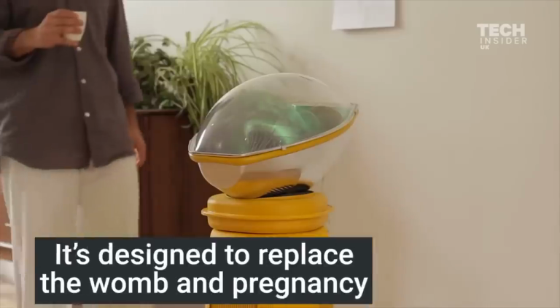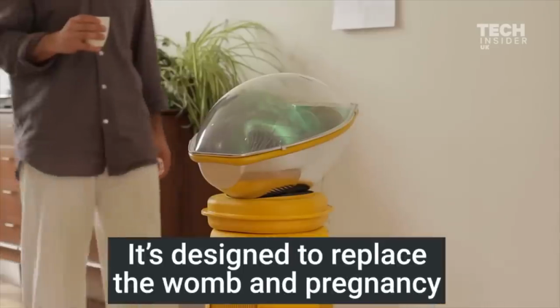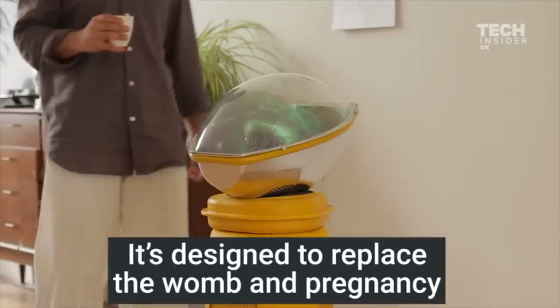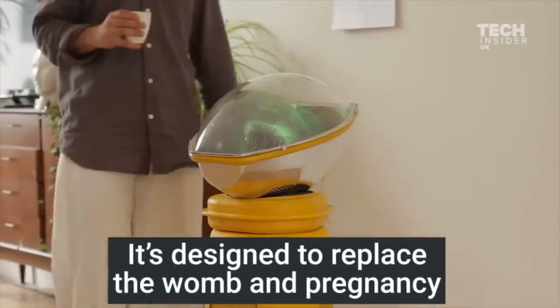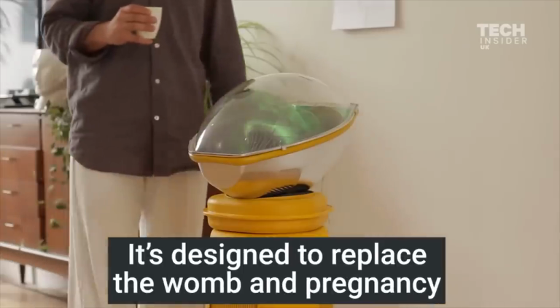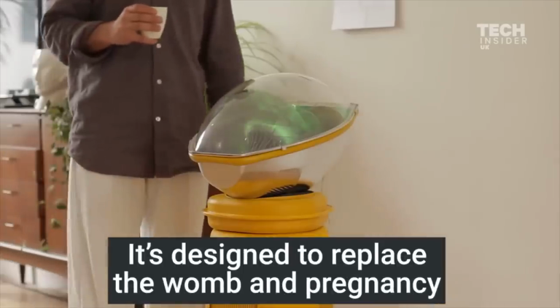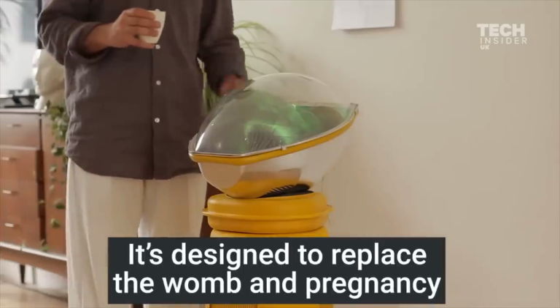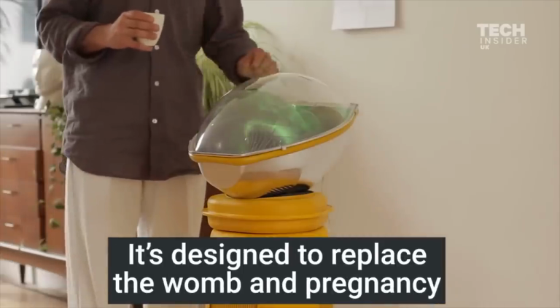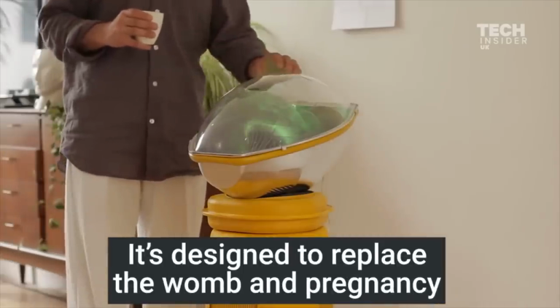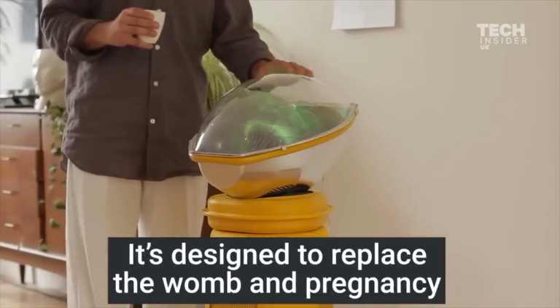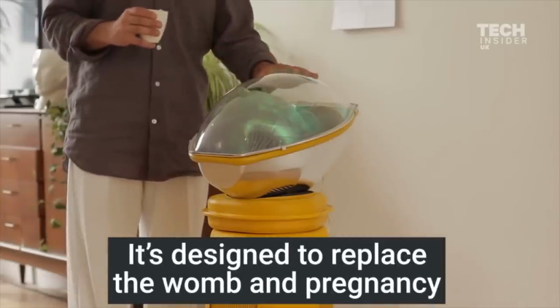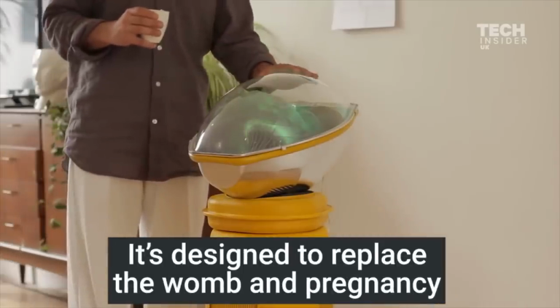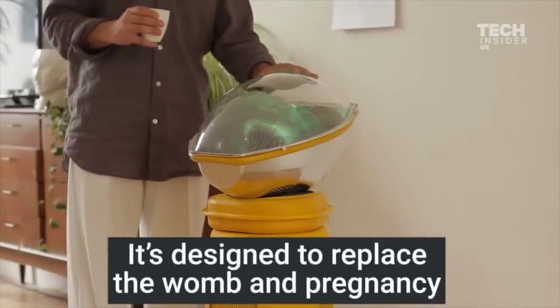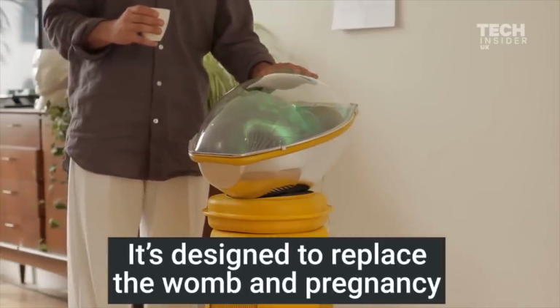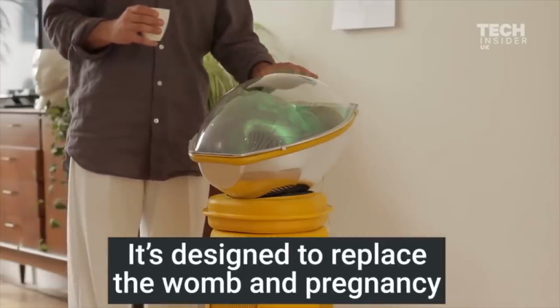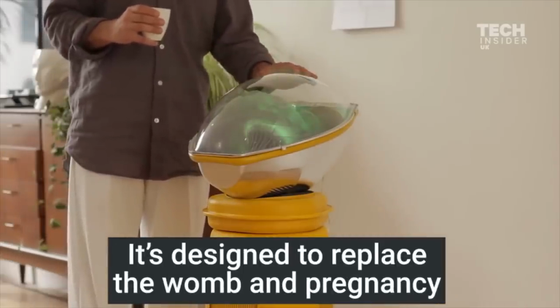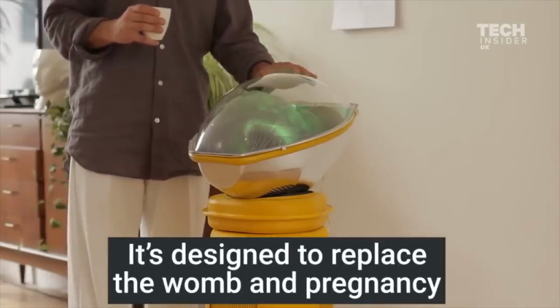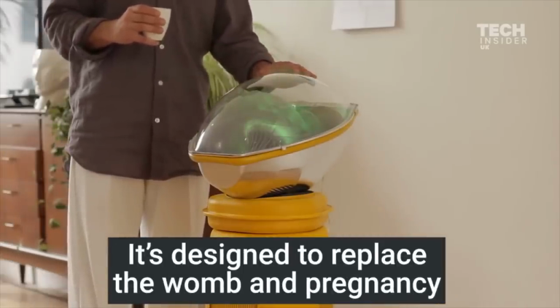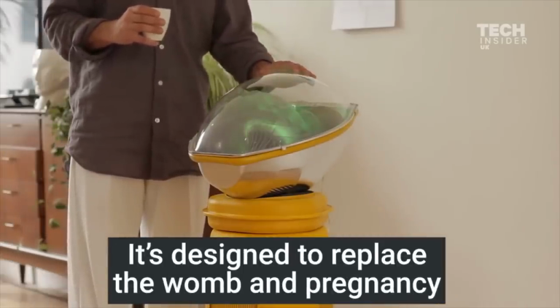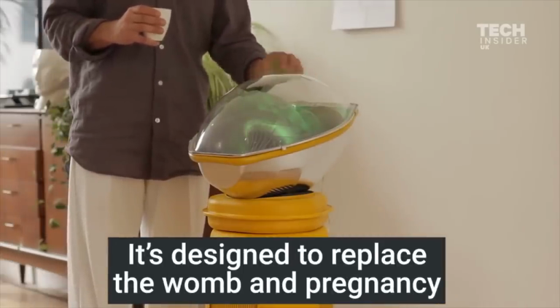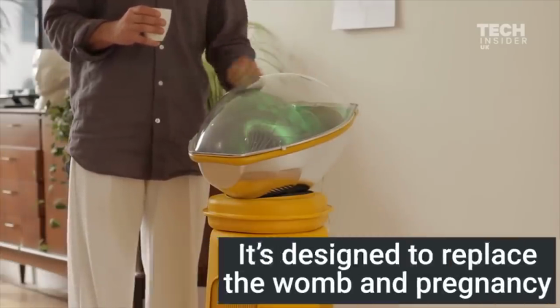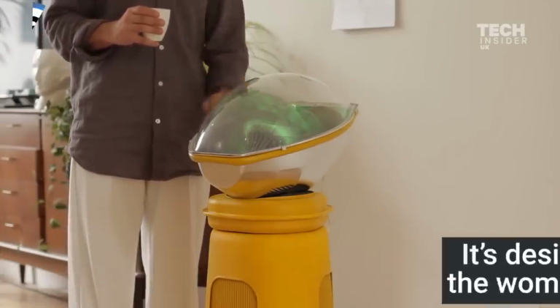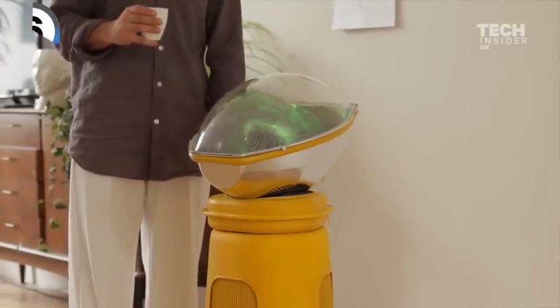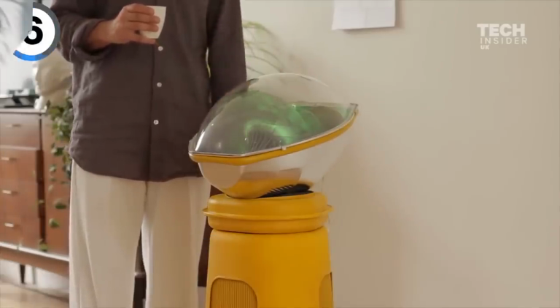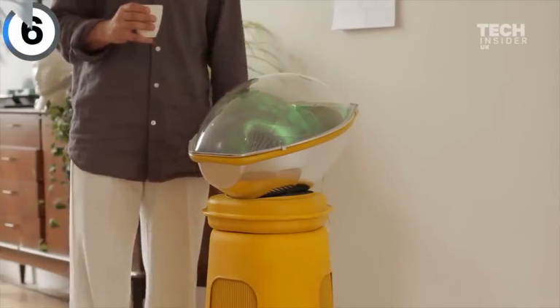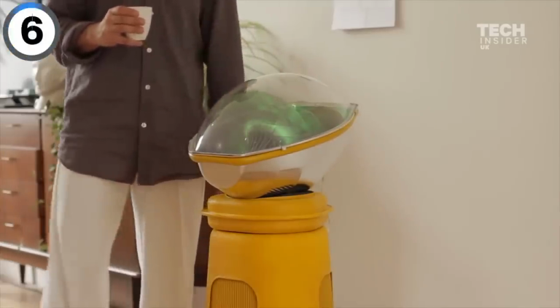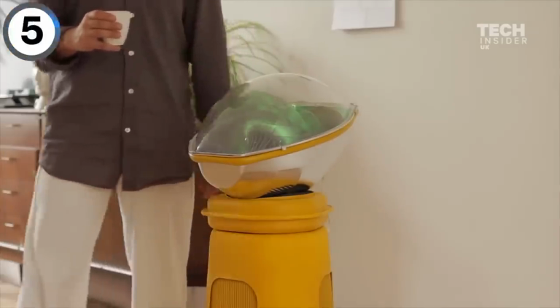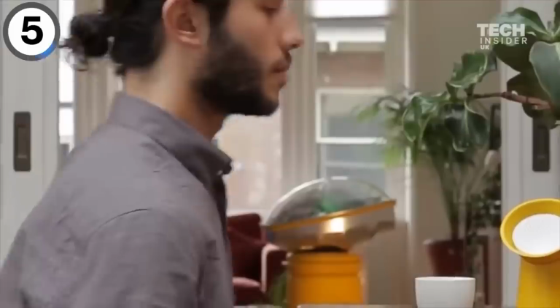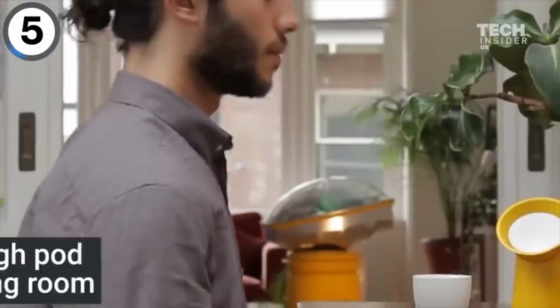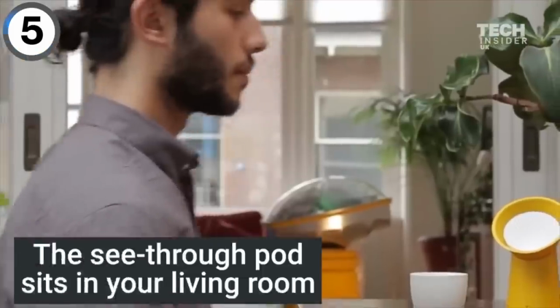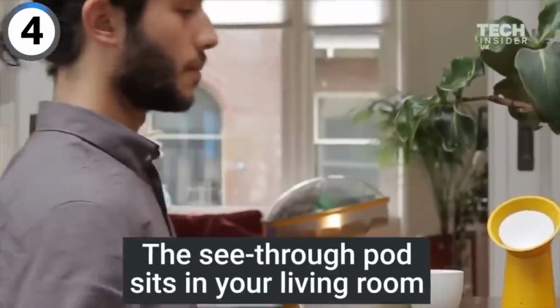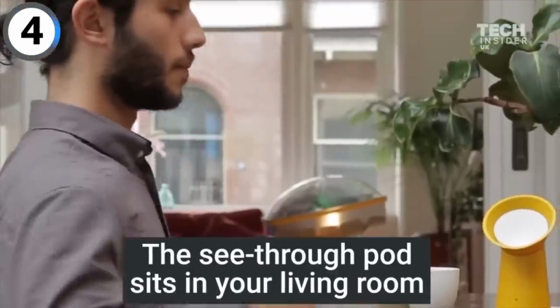How about growing a human outside of your body in this at-home incubator? Would you ever use this to decorate your house?